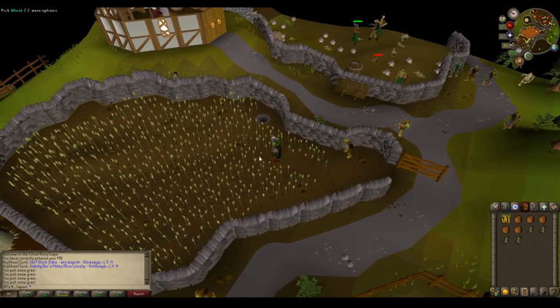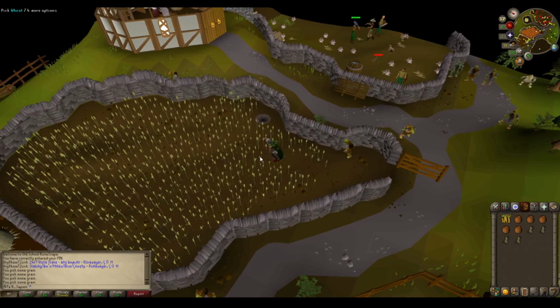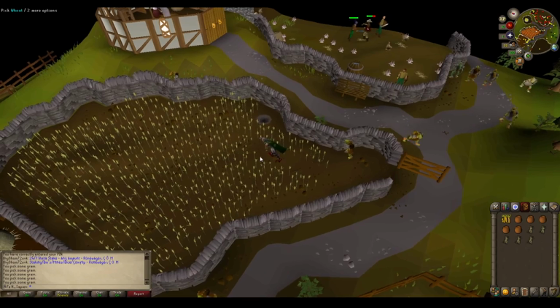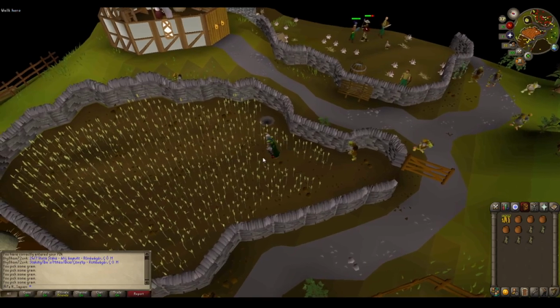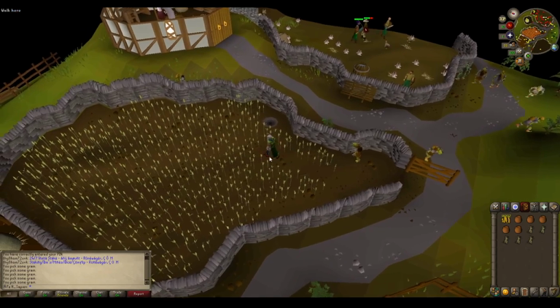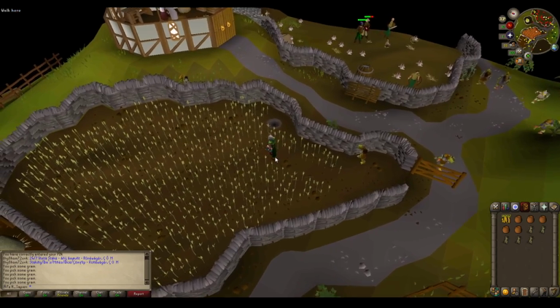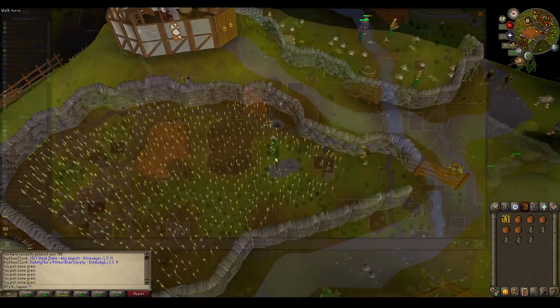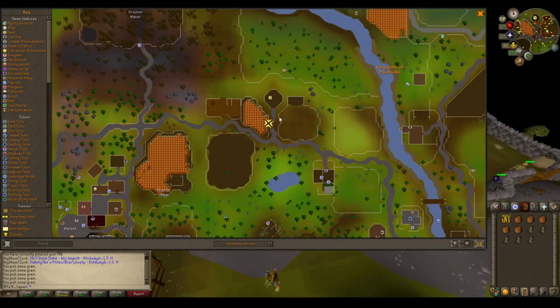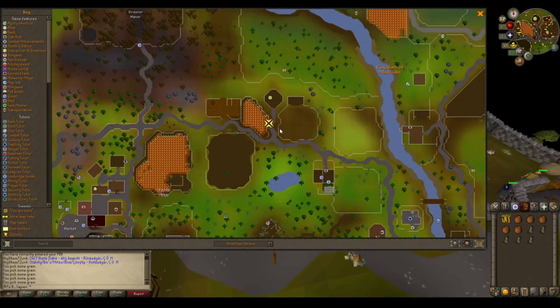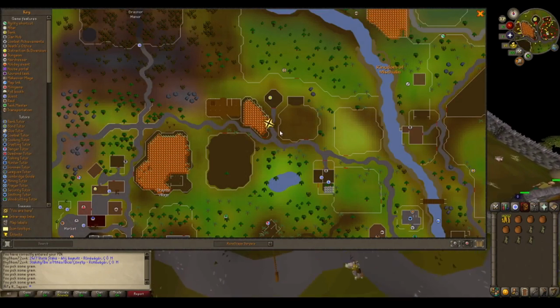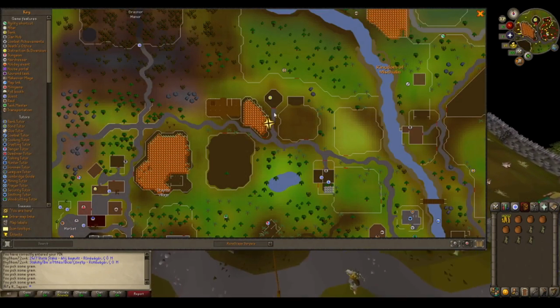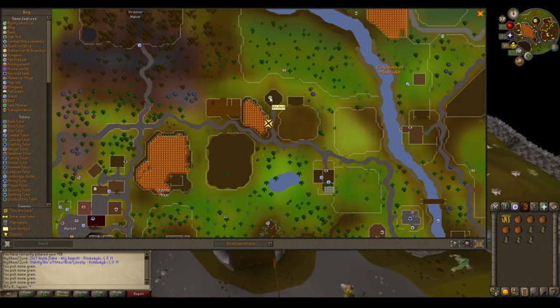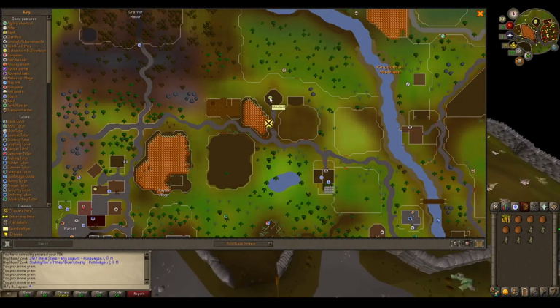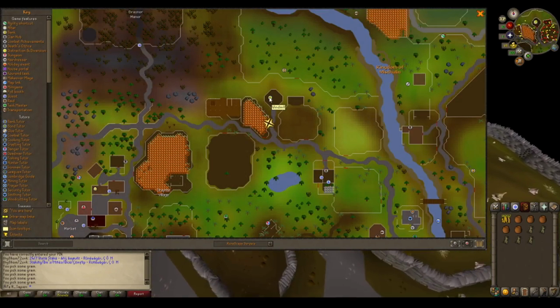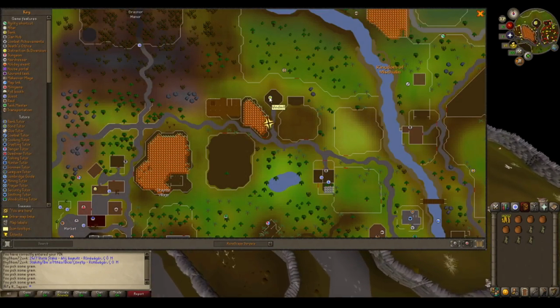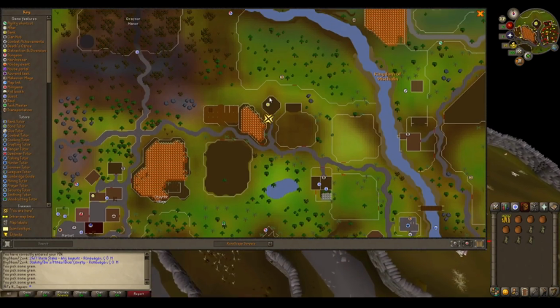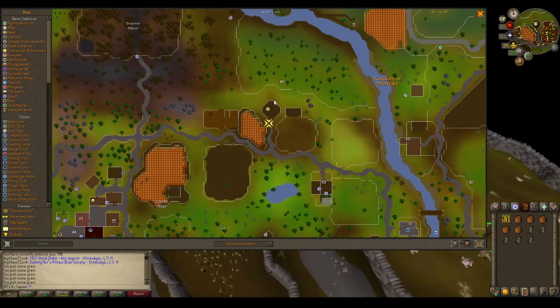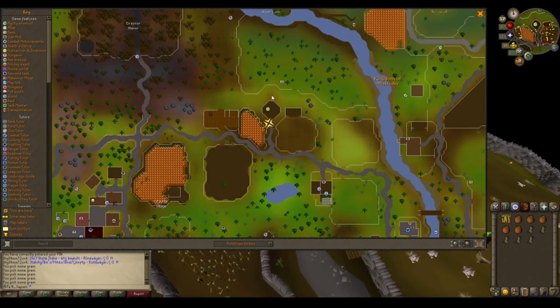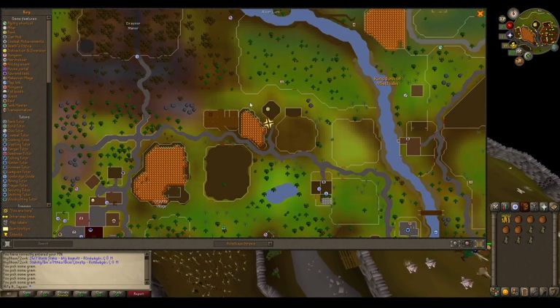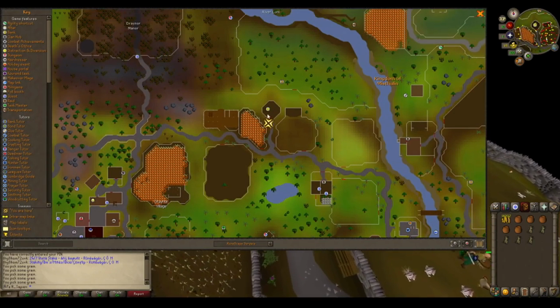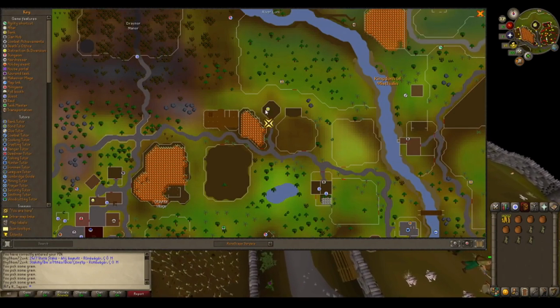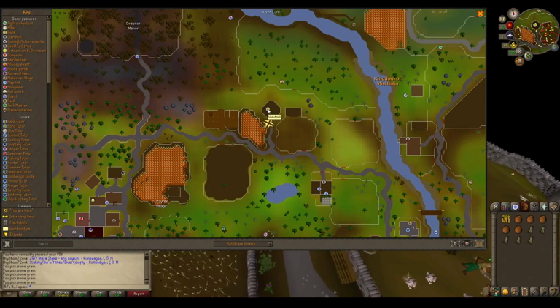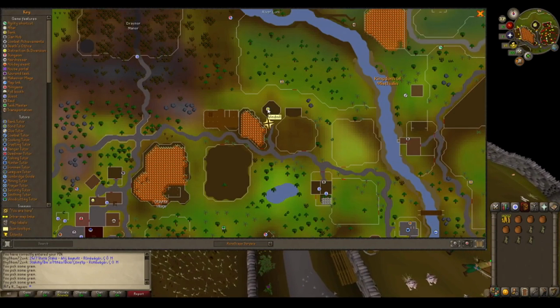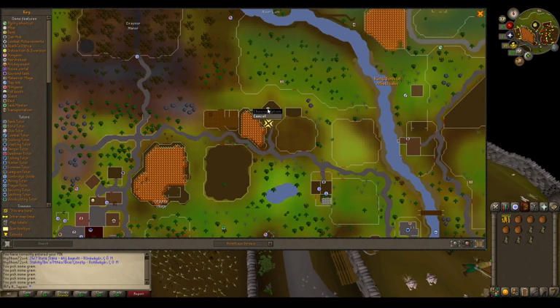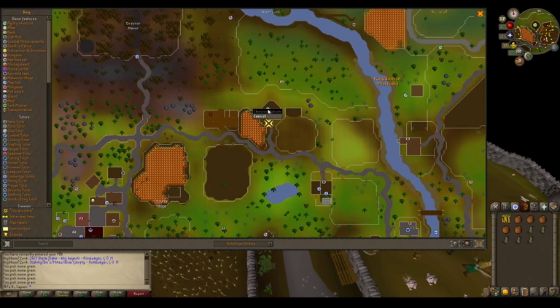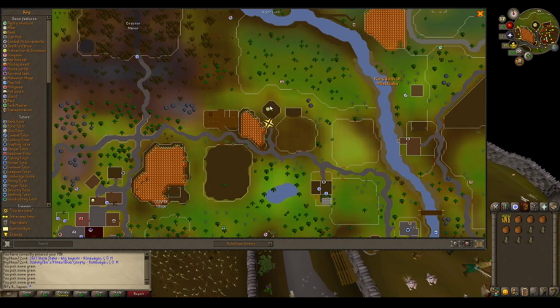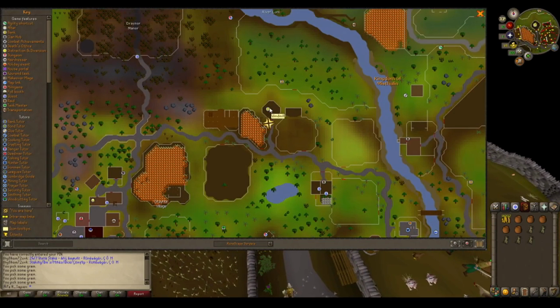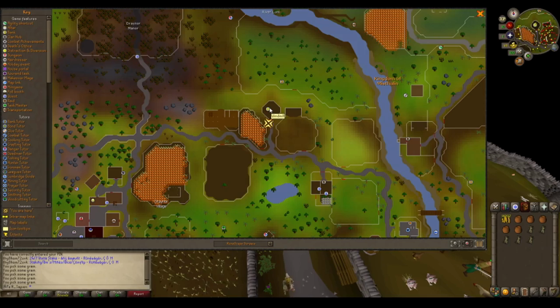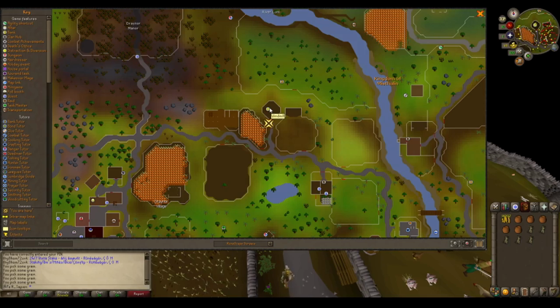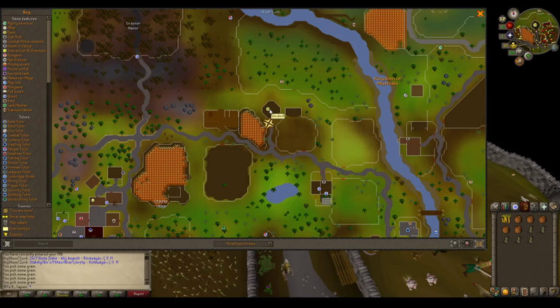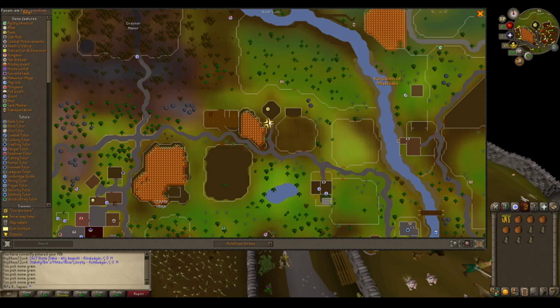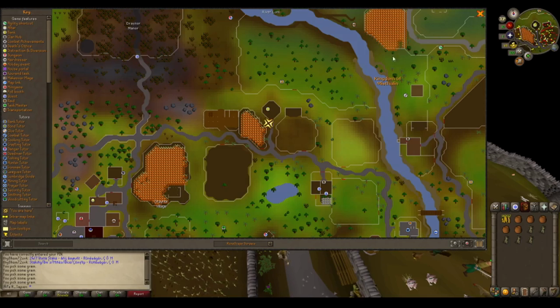Next we need to go to the windmill. It is located nearby. You can see it here on the map with this symbol here.